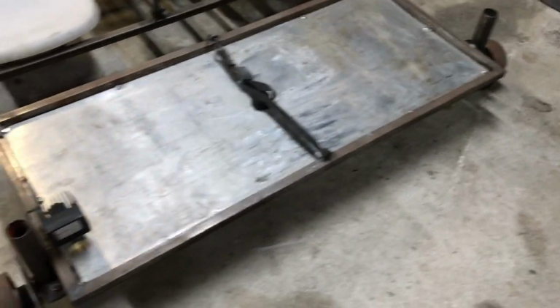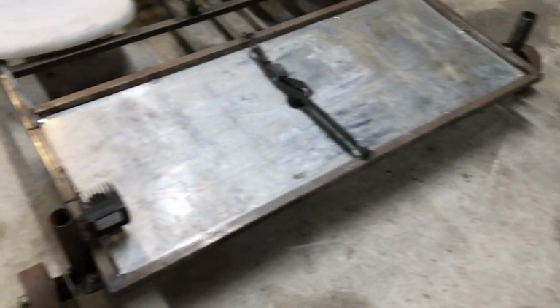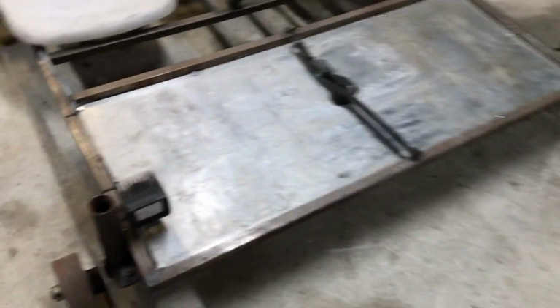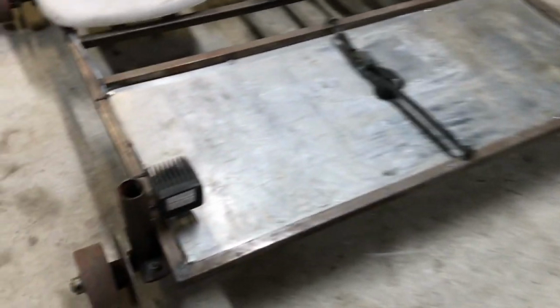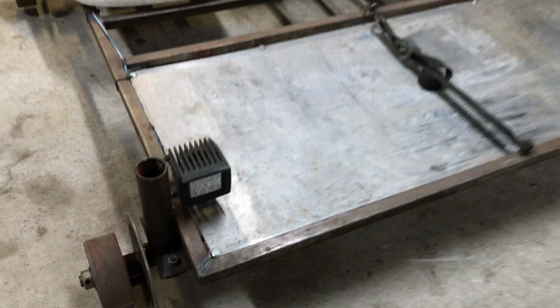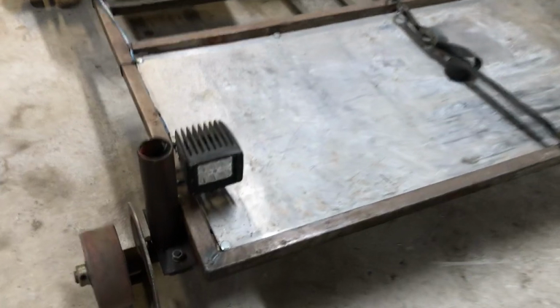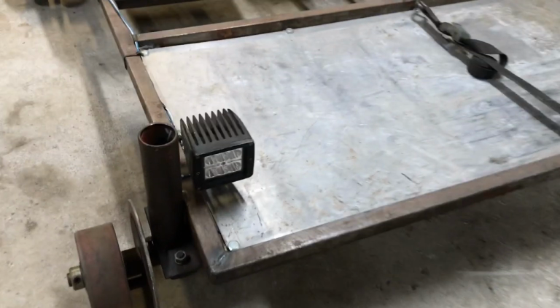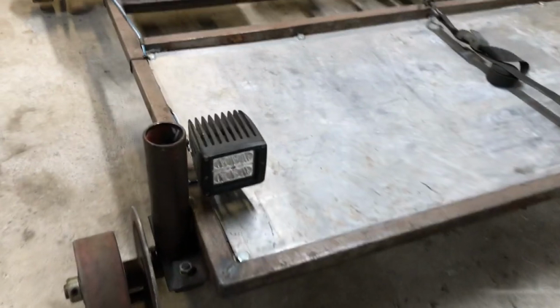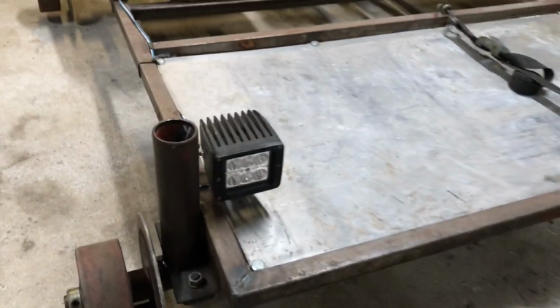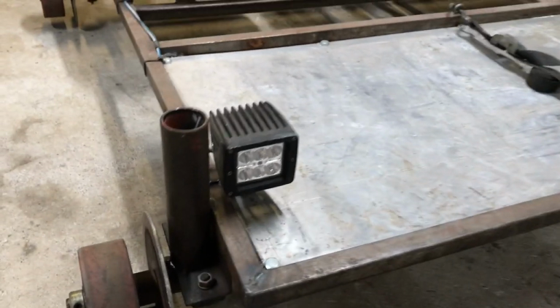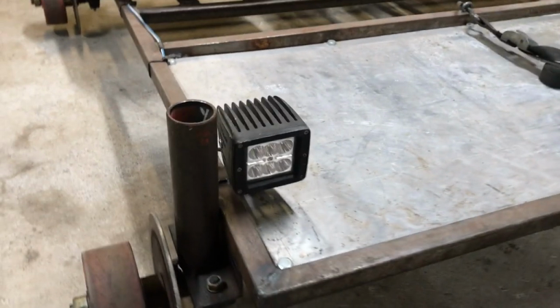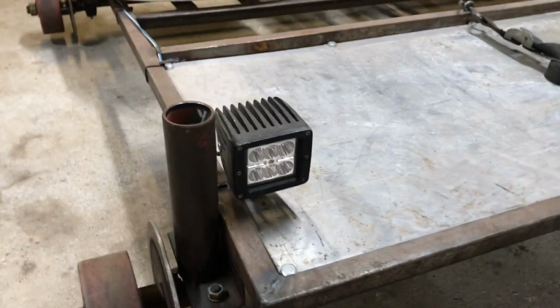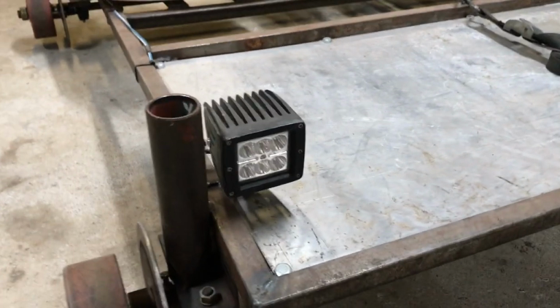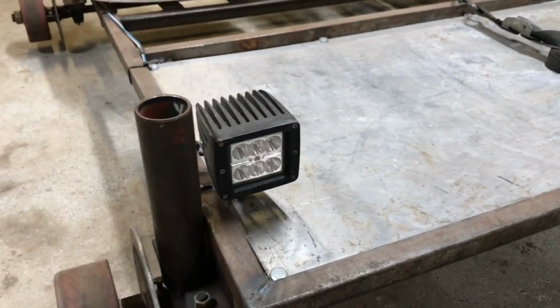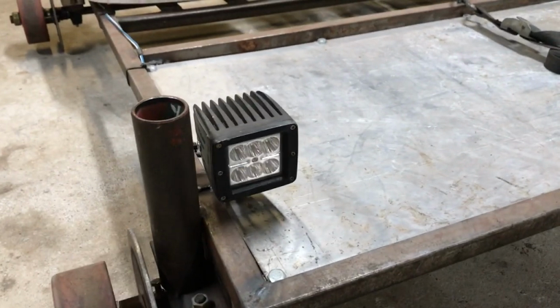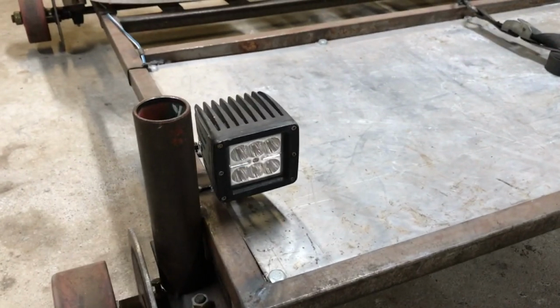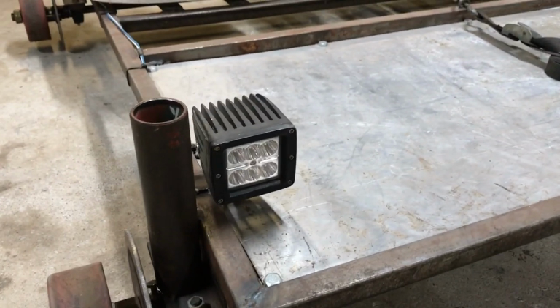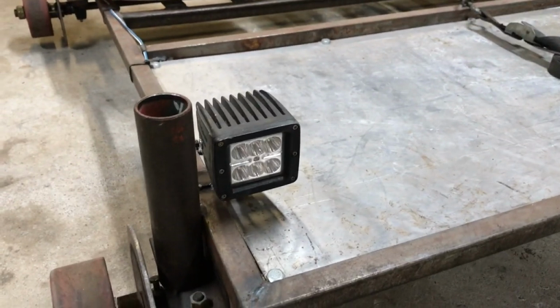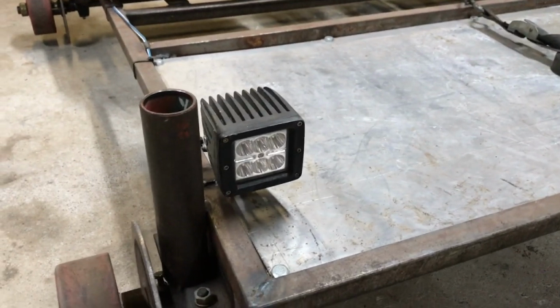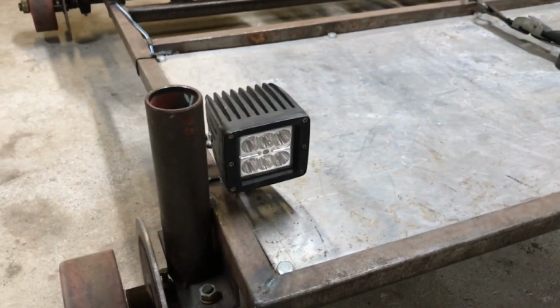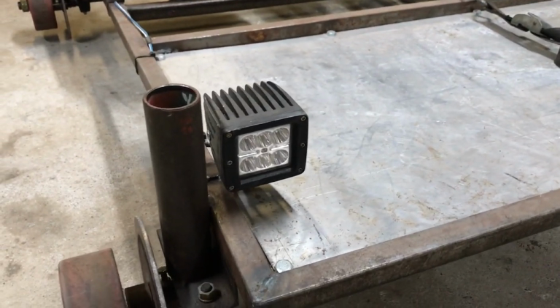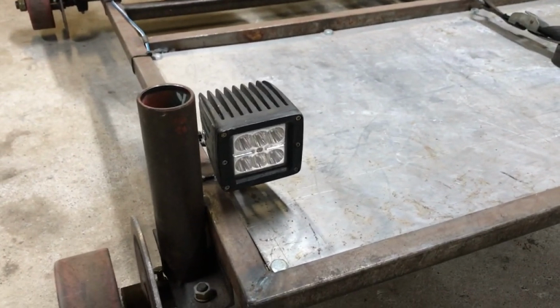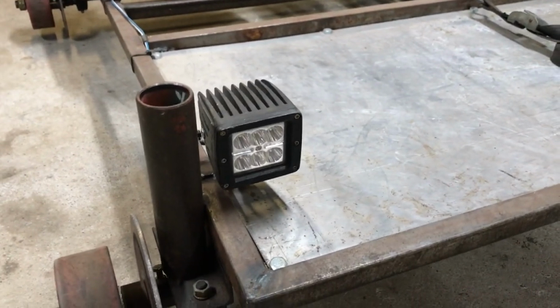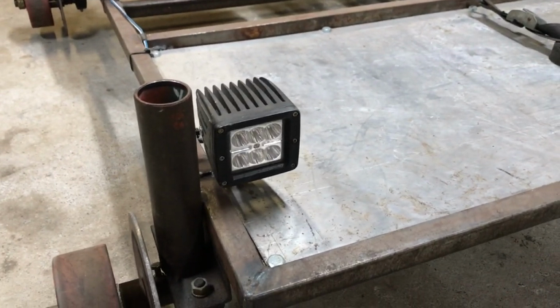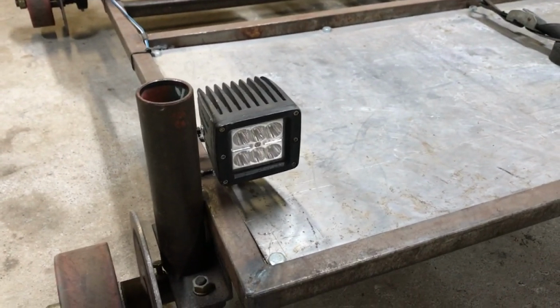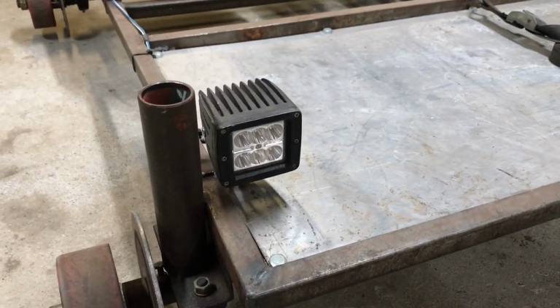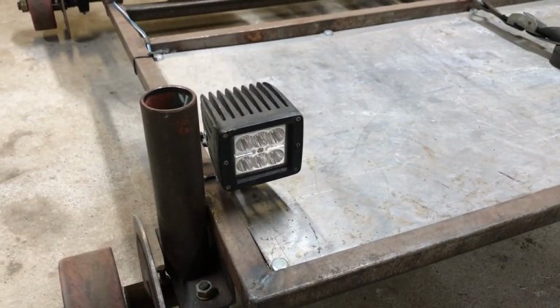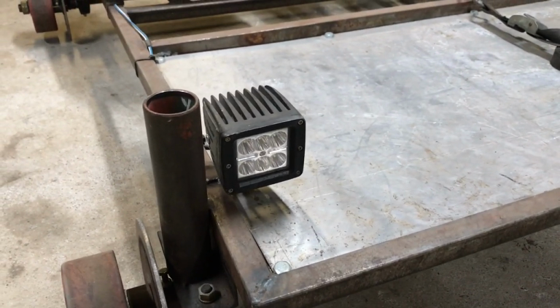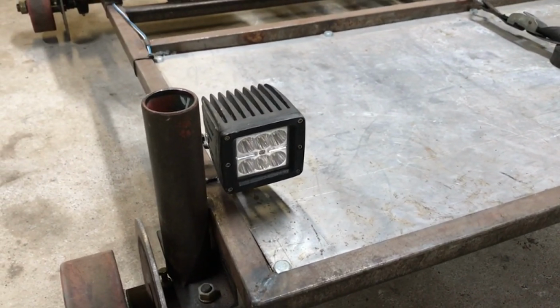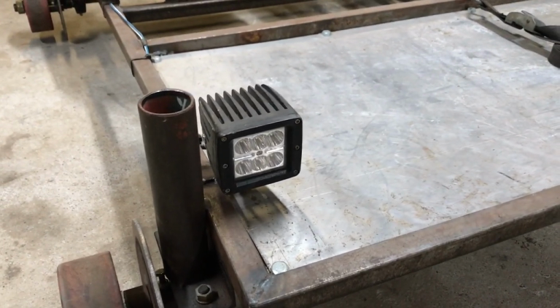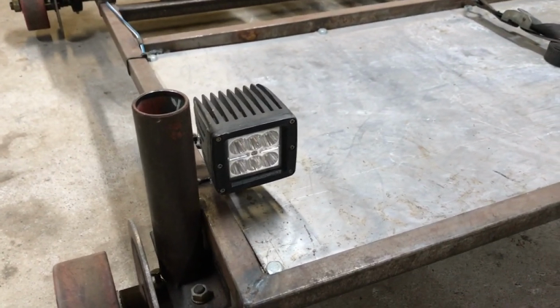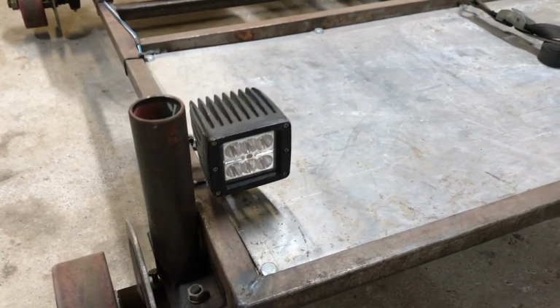I added a 12 volt LED off-road light. This runs off of a RC car battery that I have.